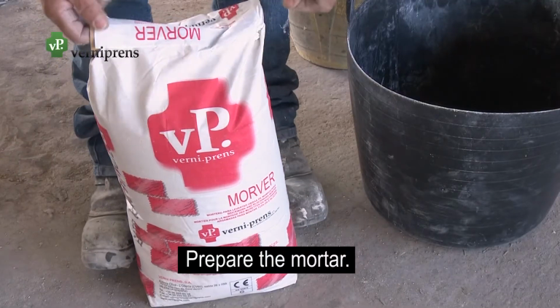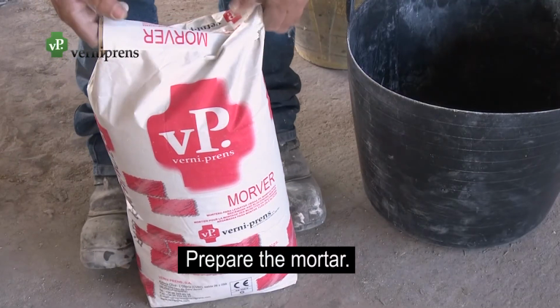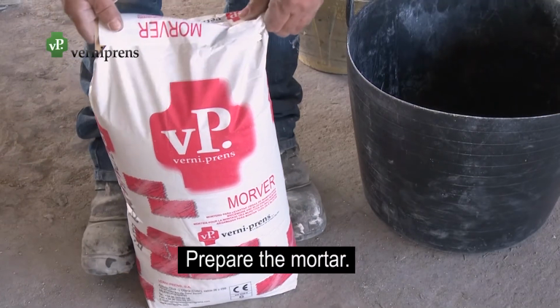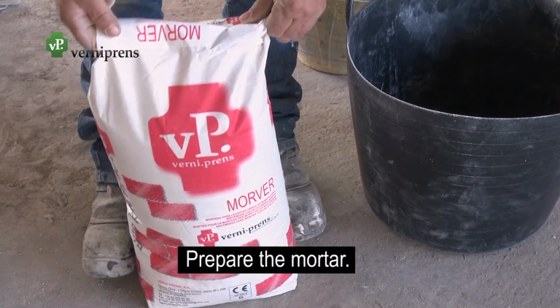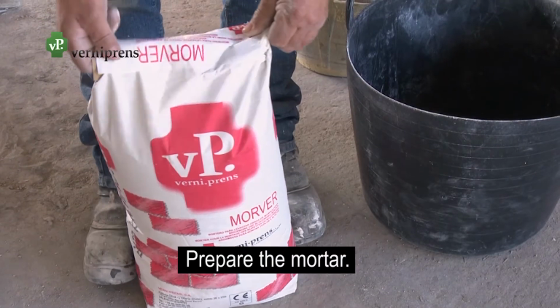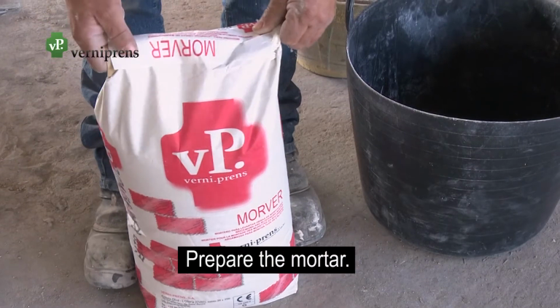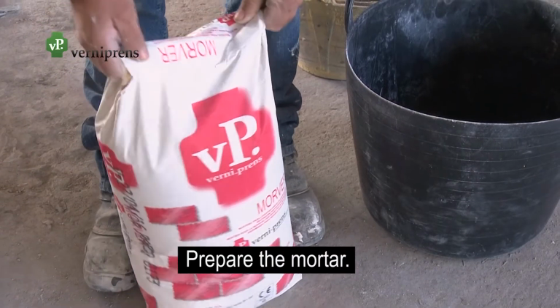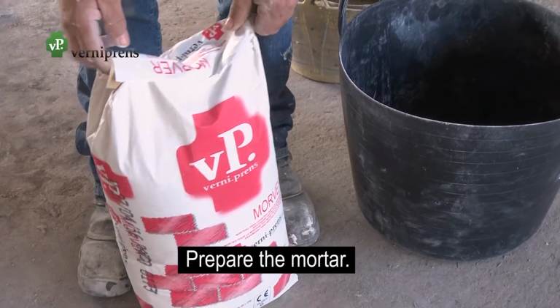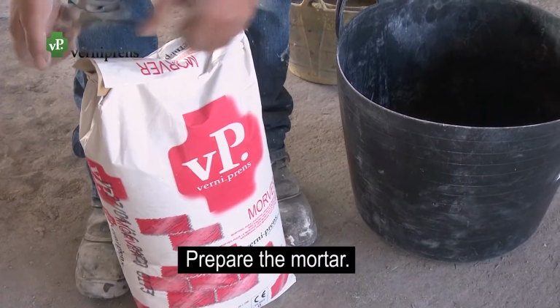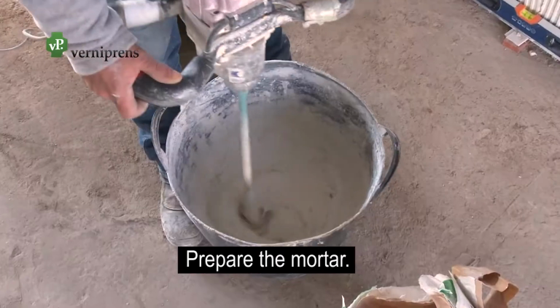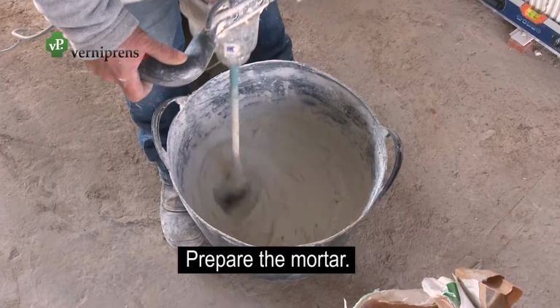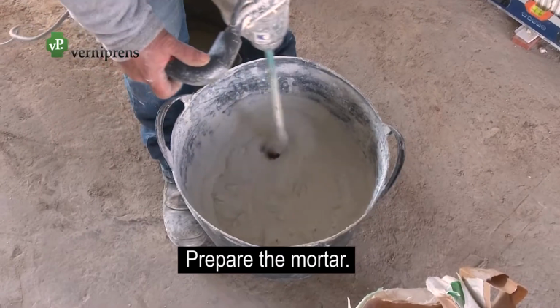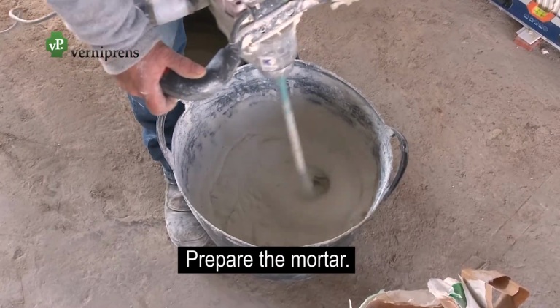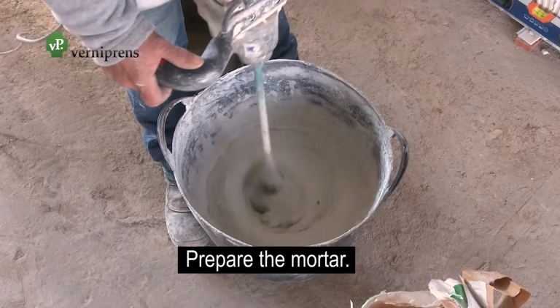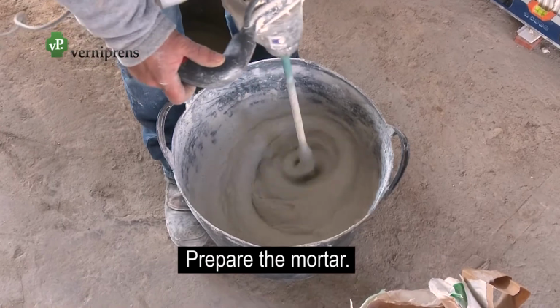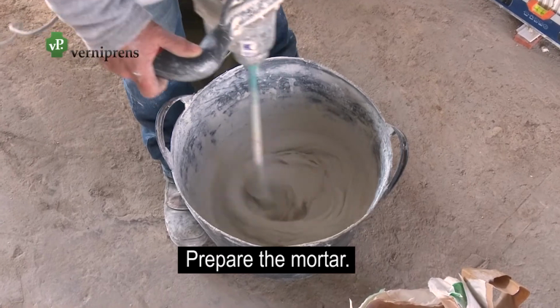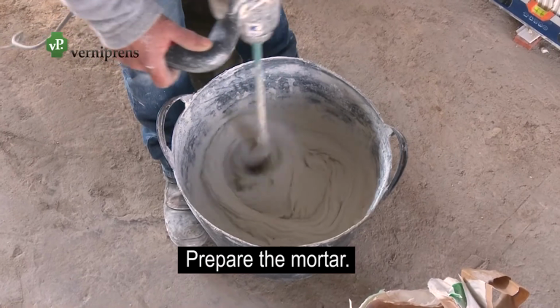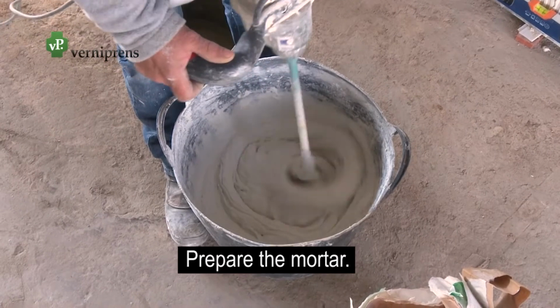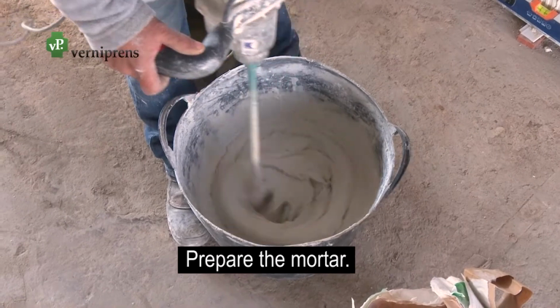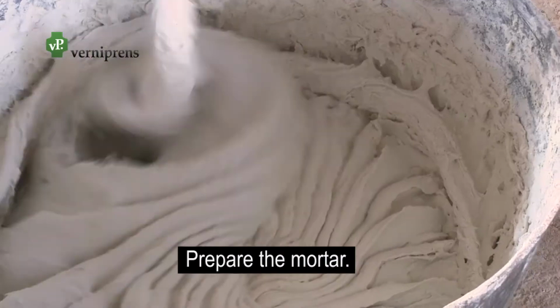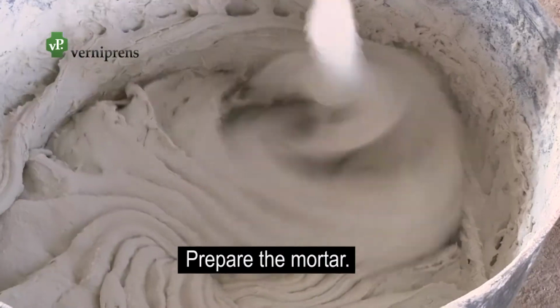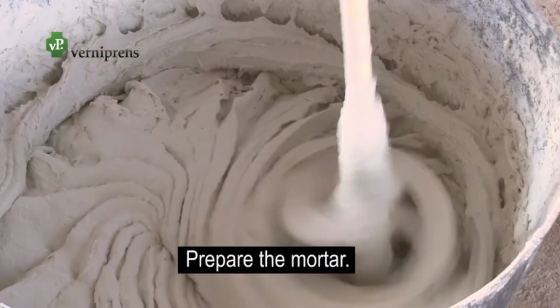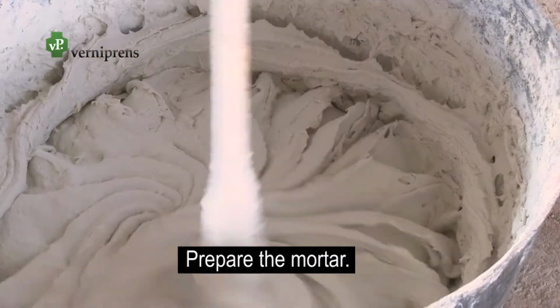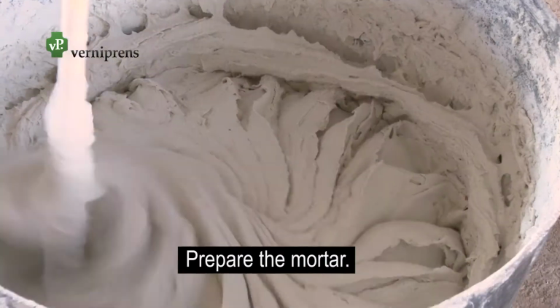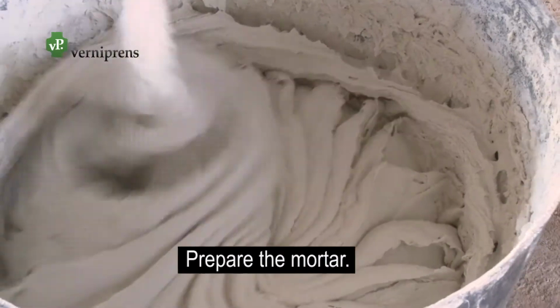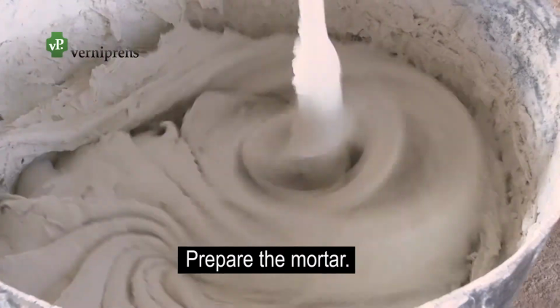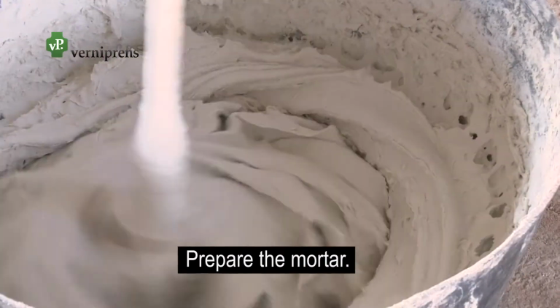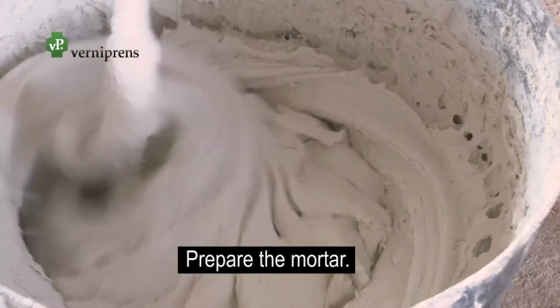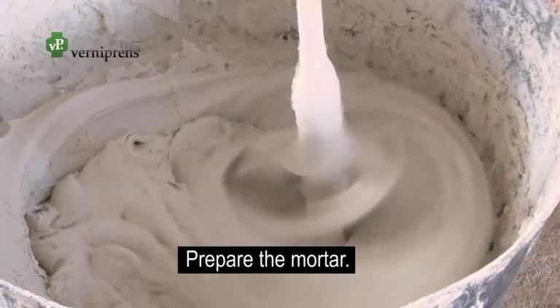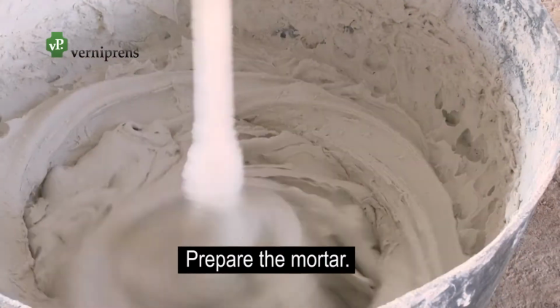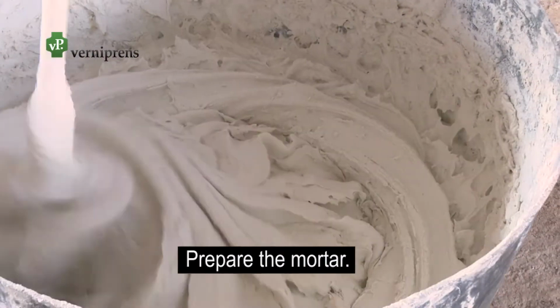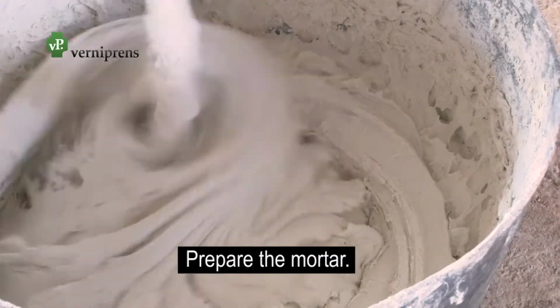Mix the prepared mortar with water and whisk until obtaining the desired consistency.